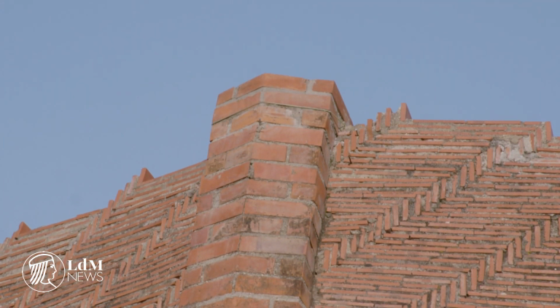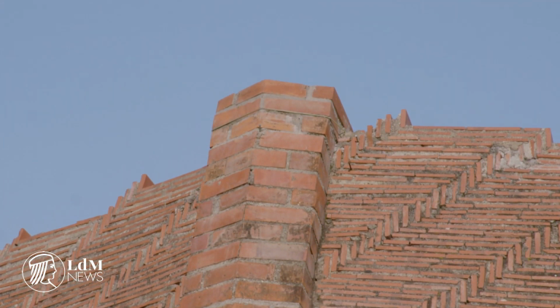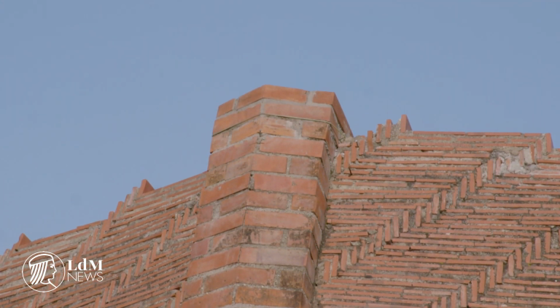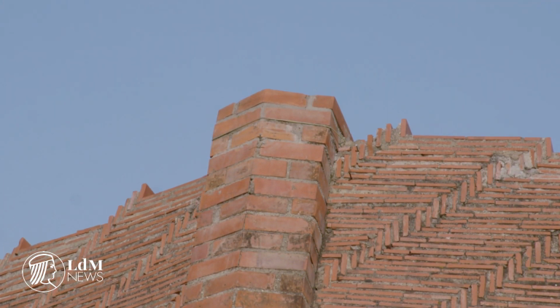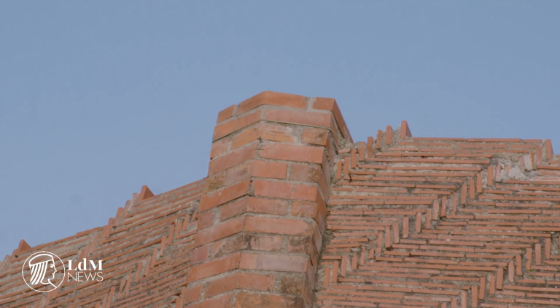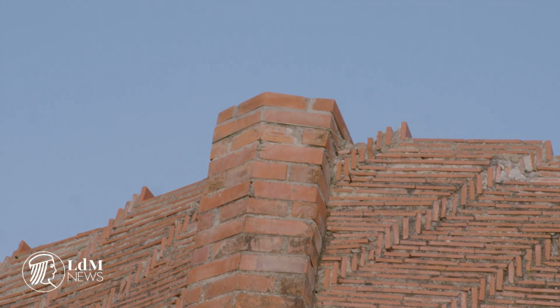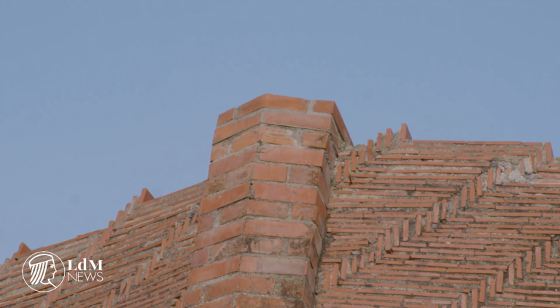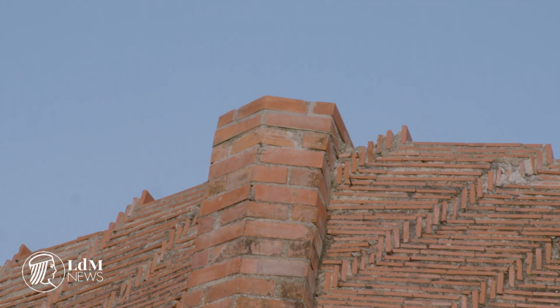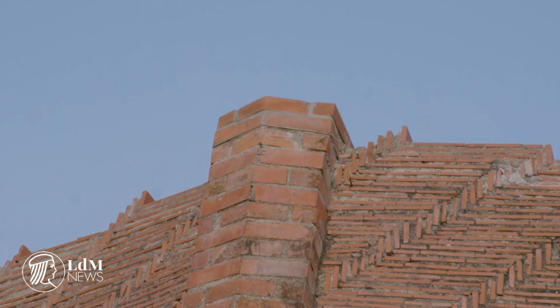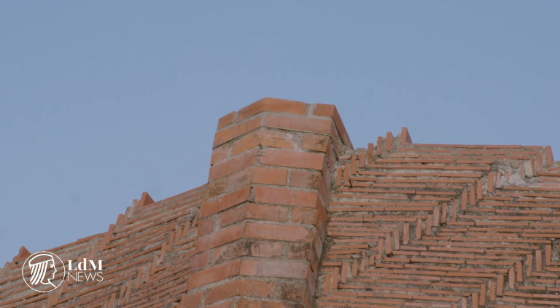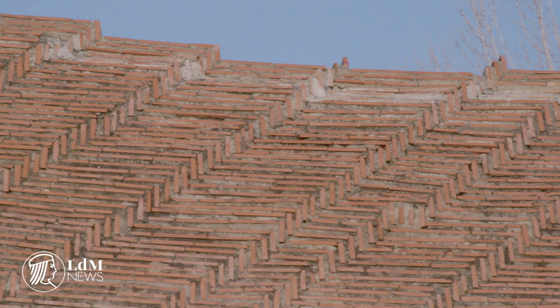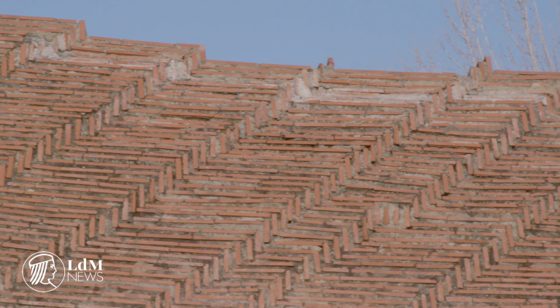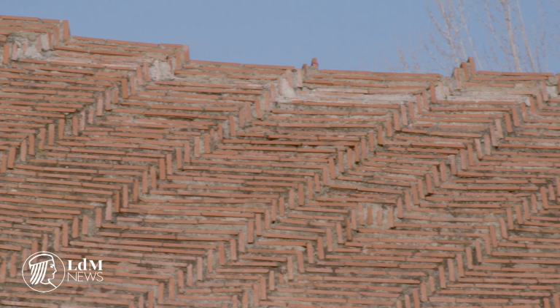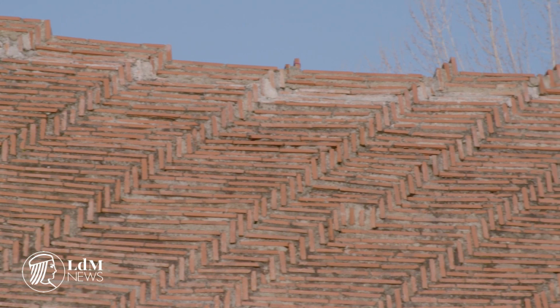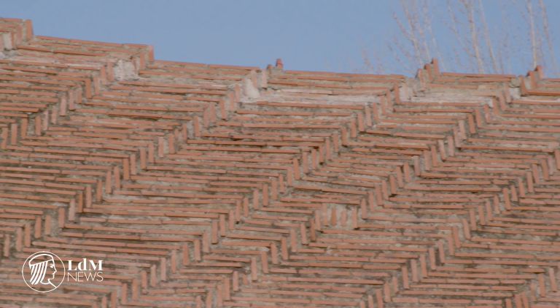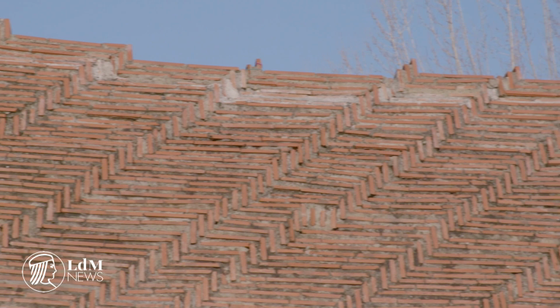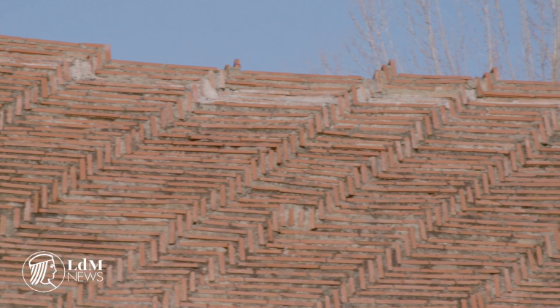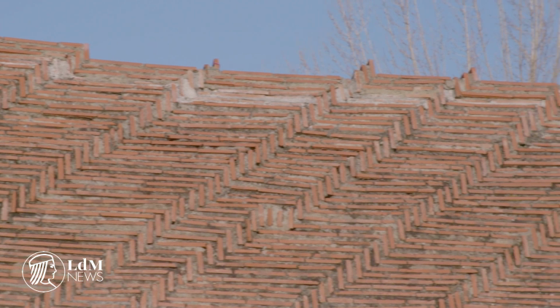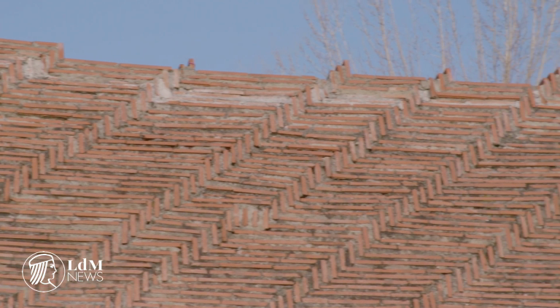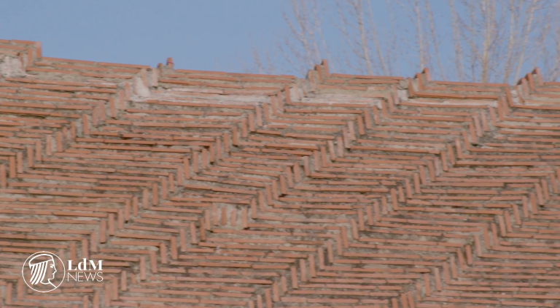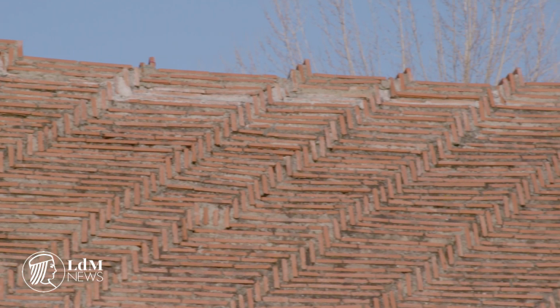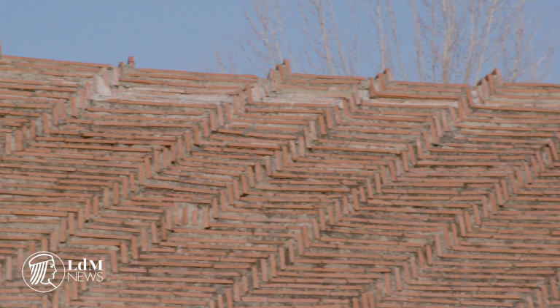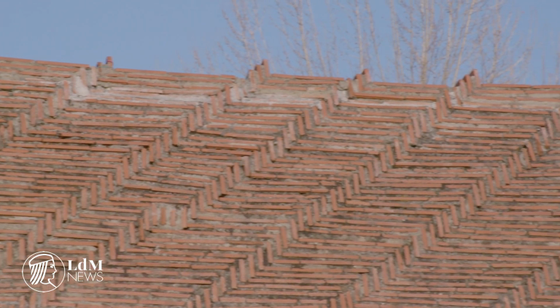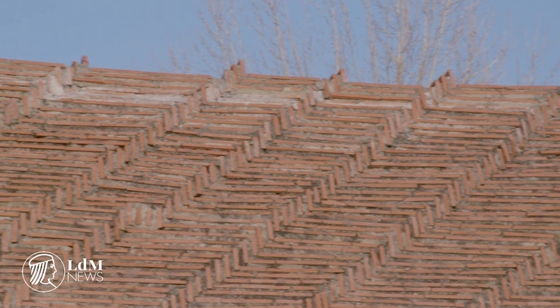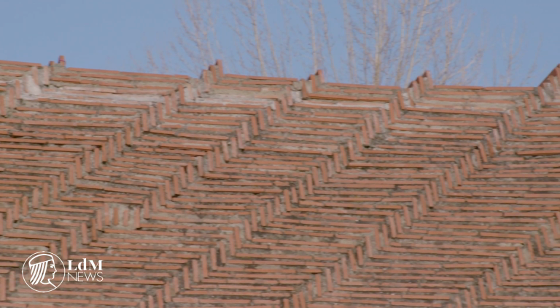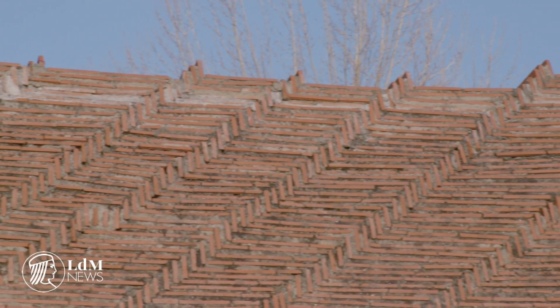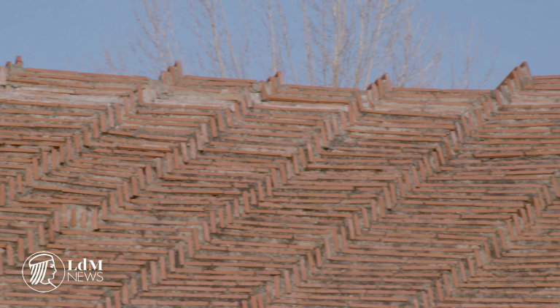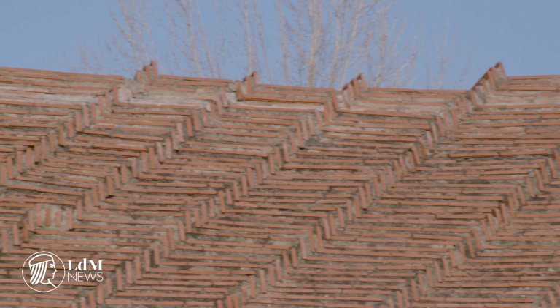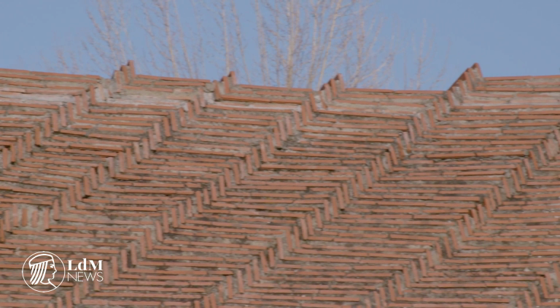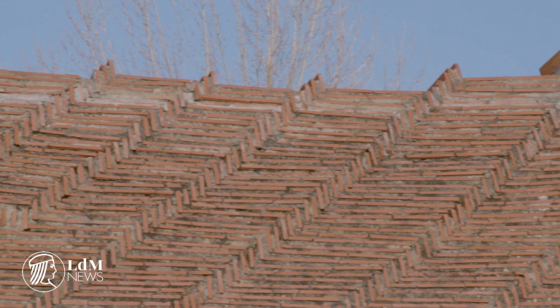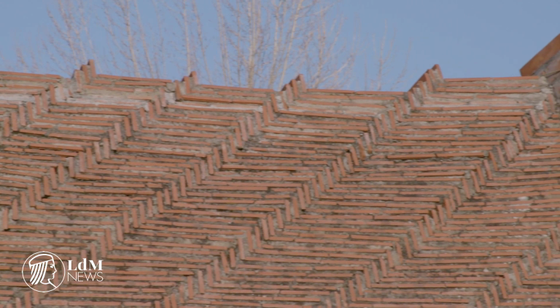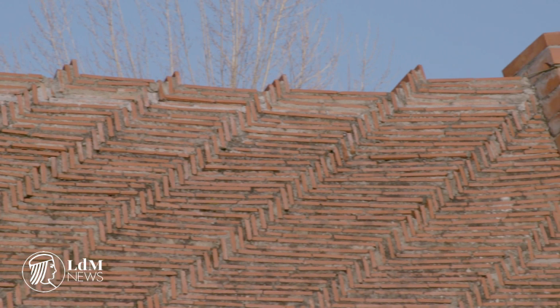The scale model in the Parco dell'Anconella was designed and constructed by one of the leading Brunelleschi scholars, Massimo Ricci.